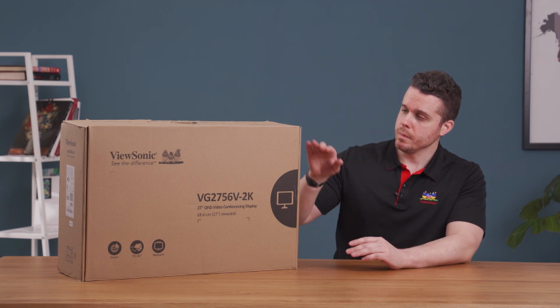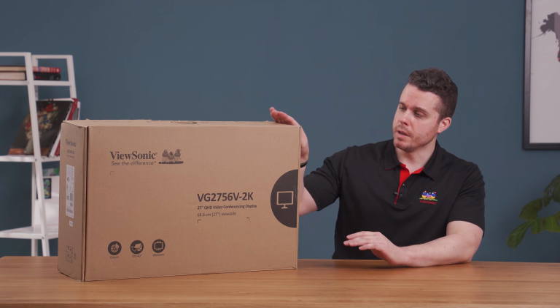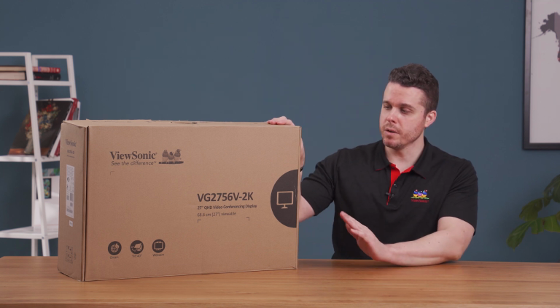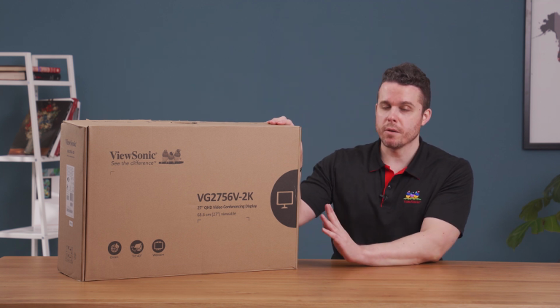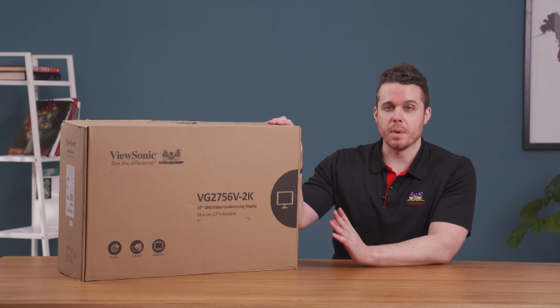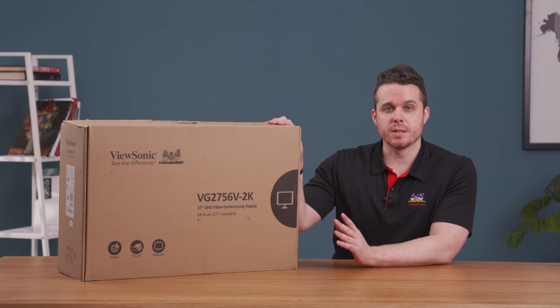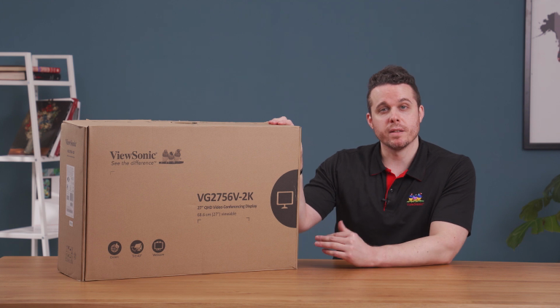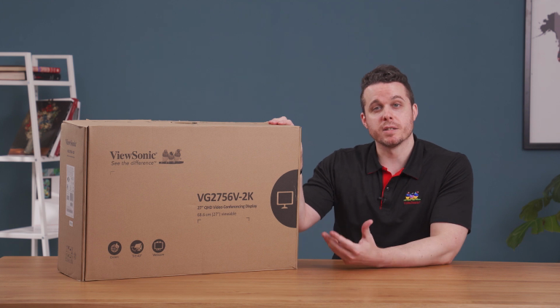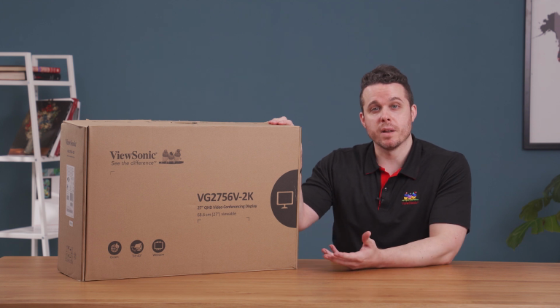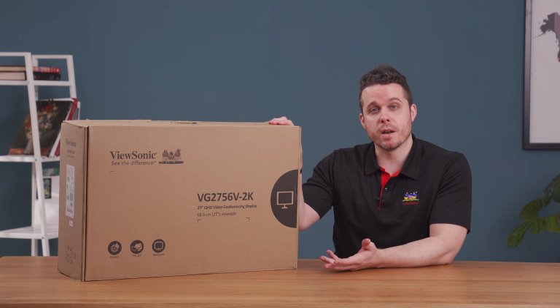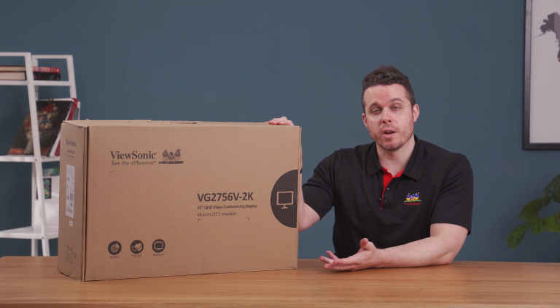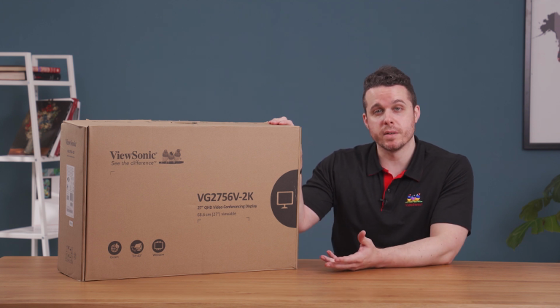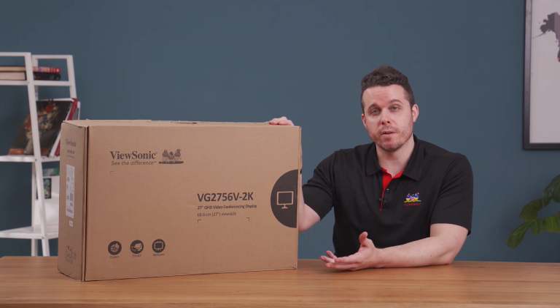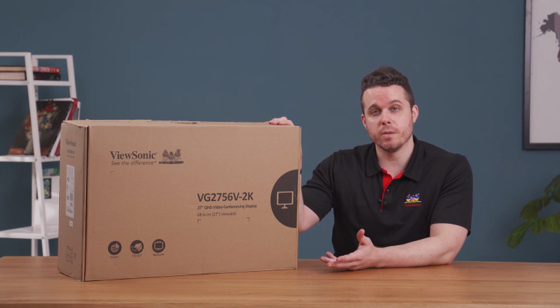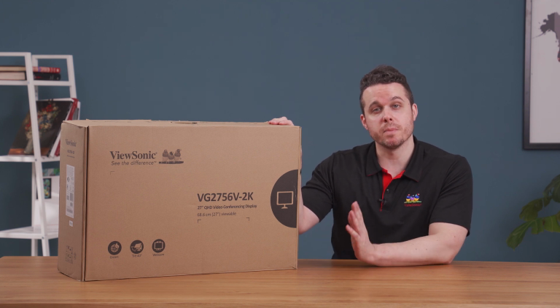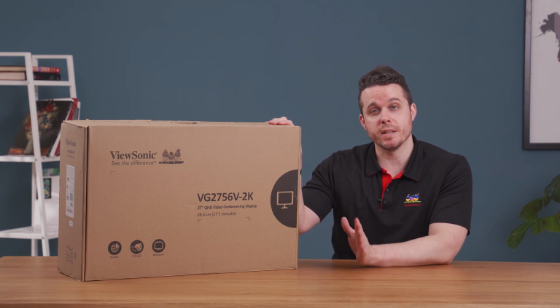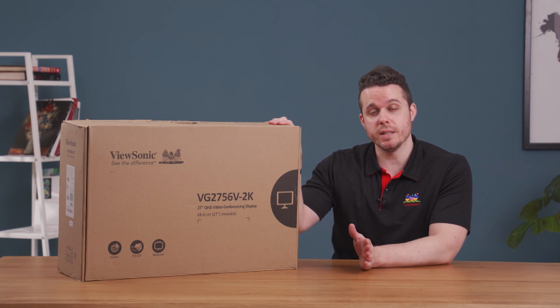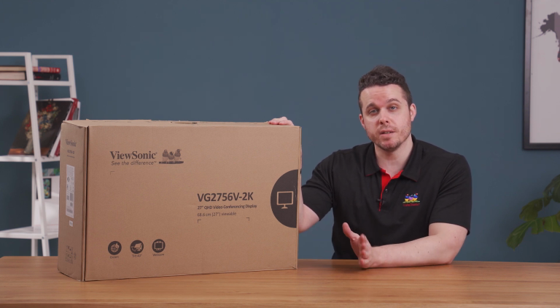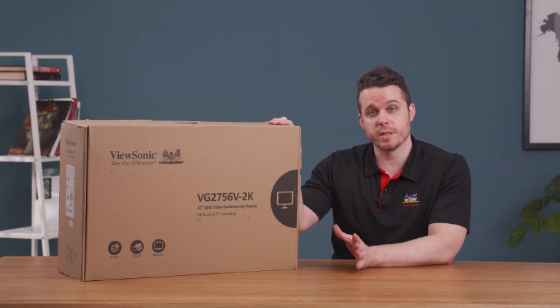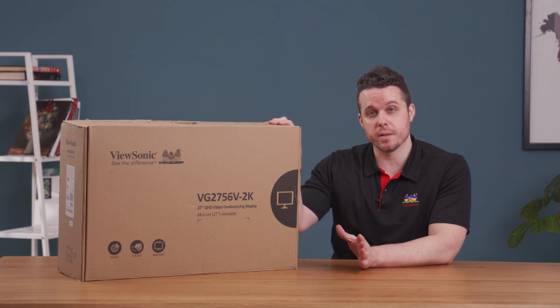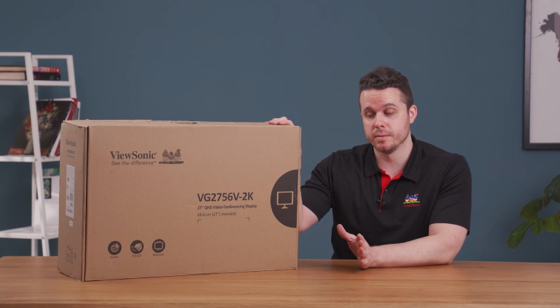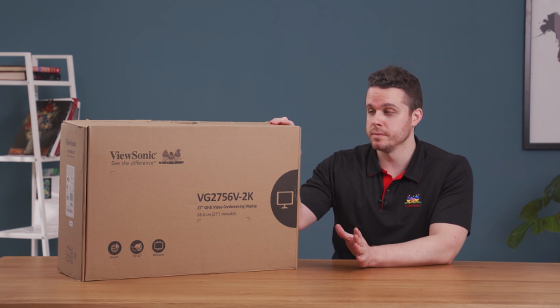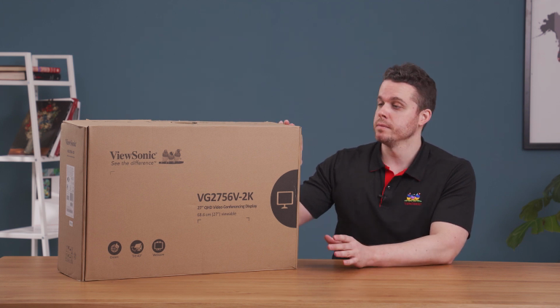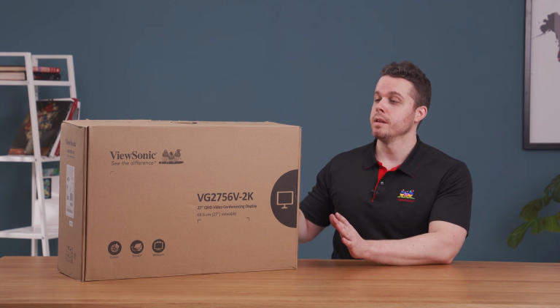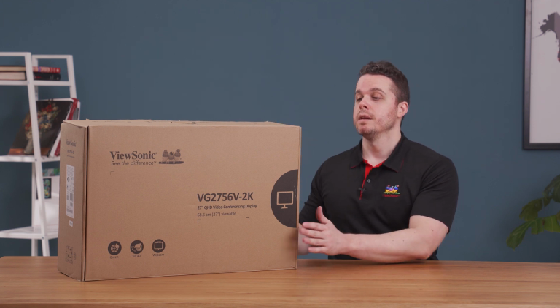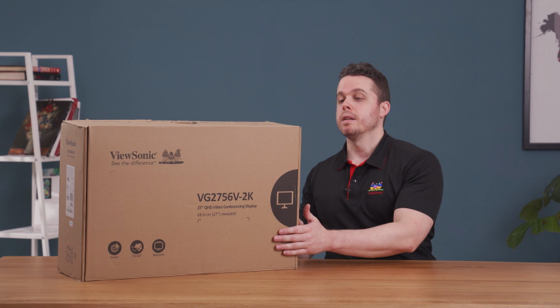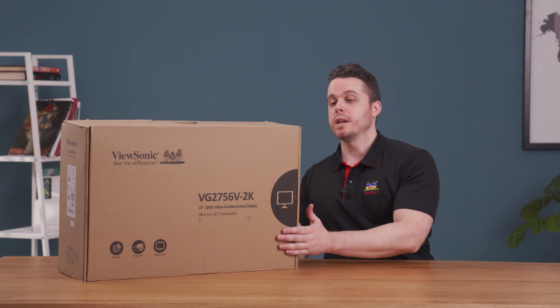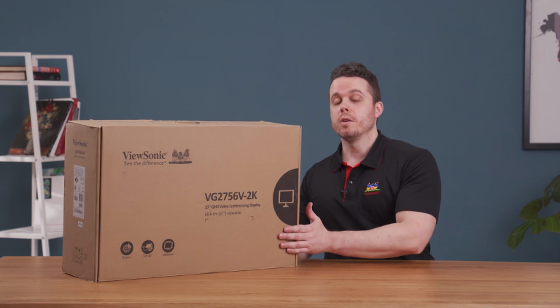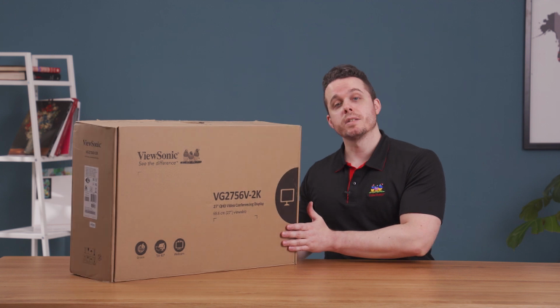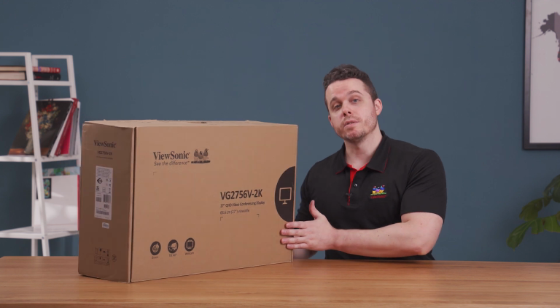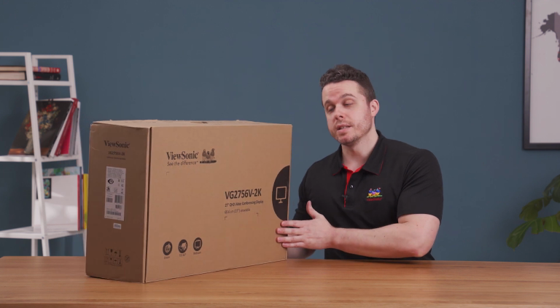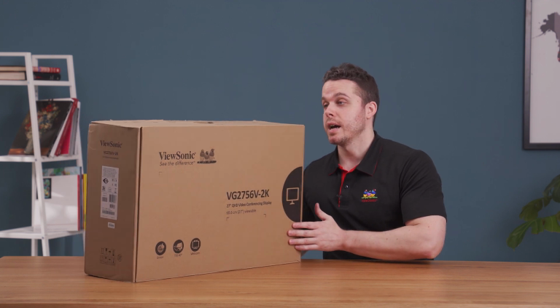Now you'll notice here that the box is made of biodegradable material, which makes it easy to recycle. Now let's take a look and see what you get inside.